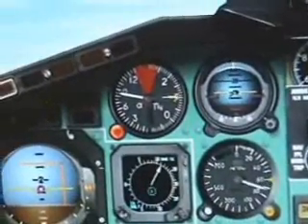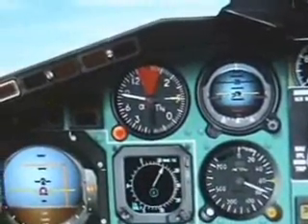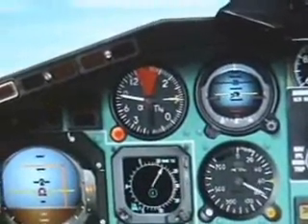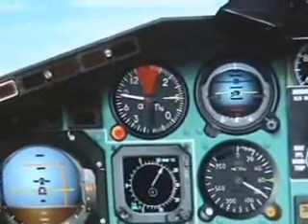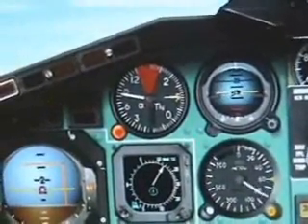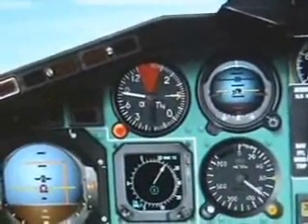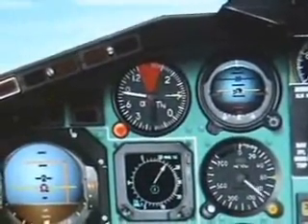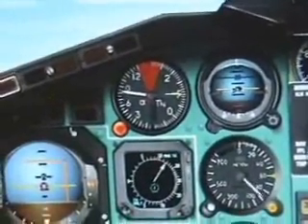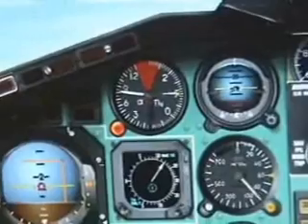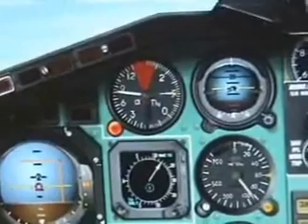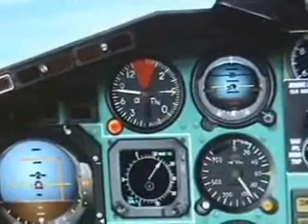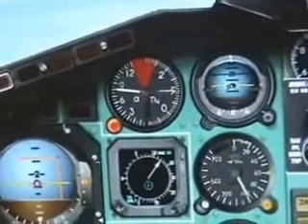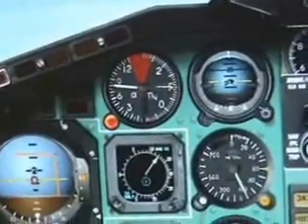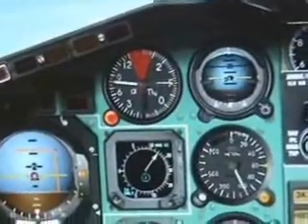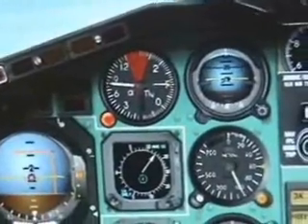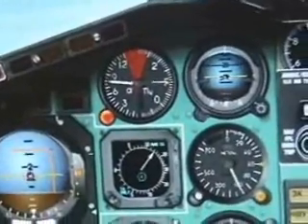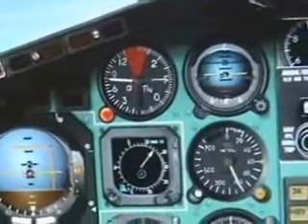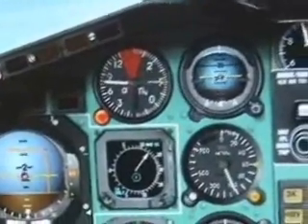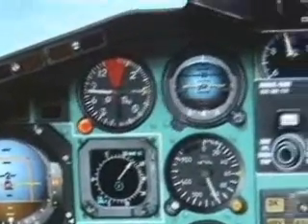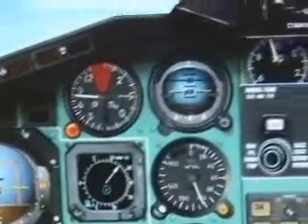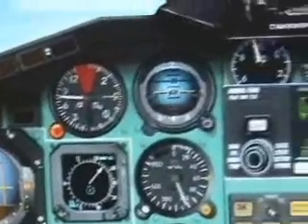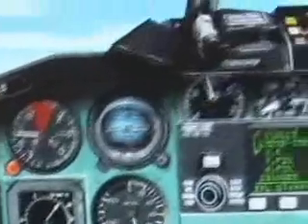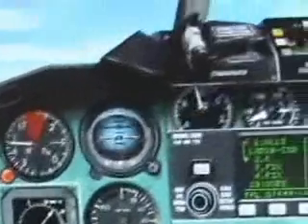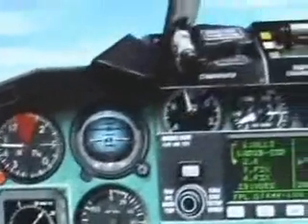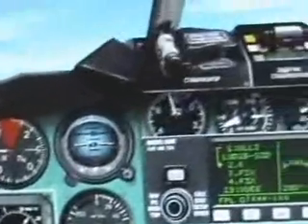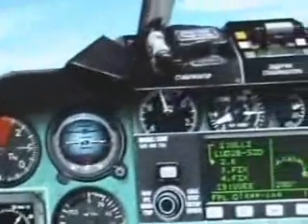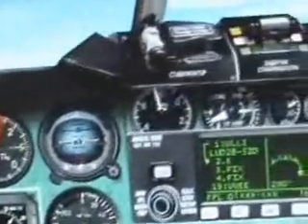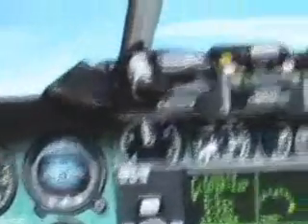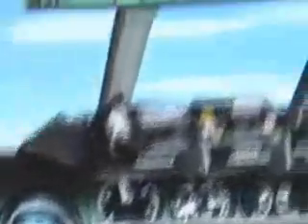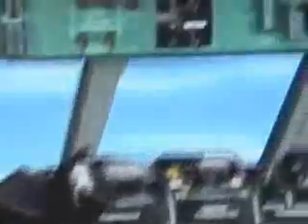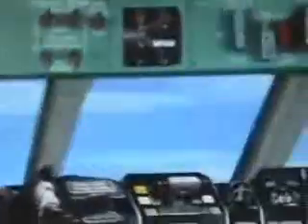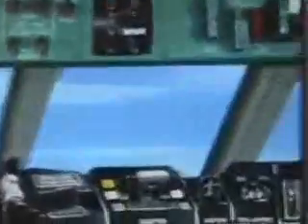Do not exceed the angle of attack. There — and you'll want your gear to come up.